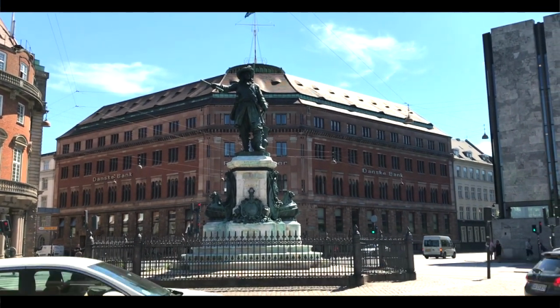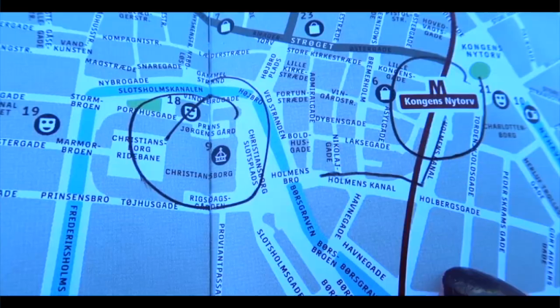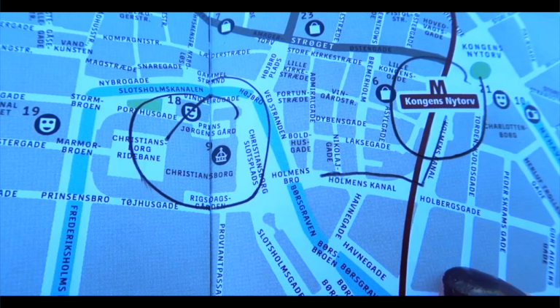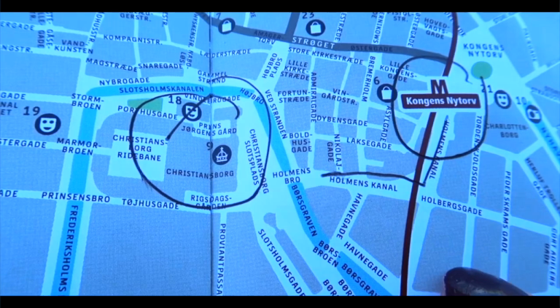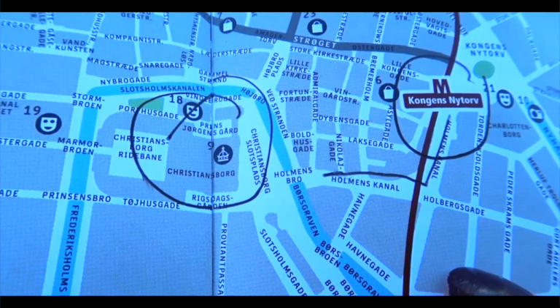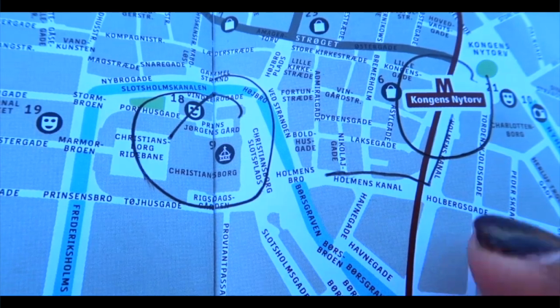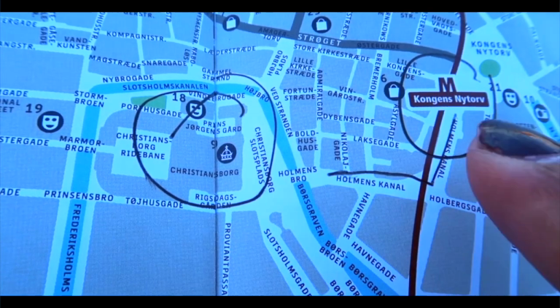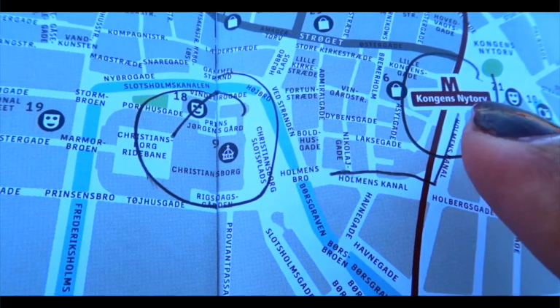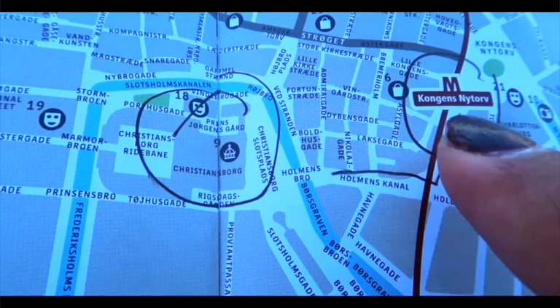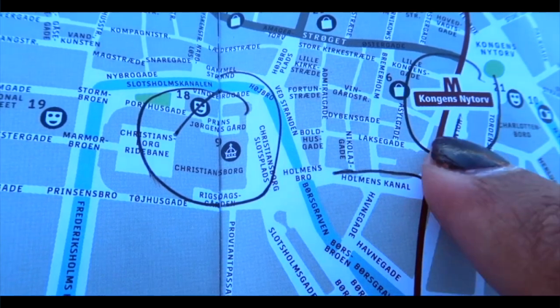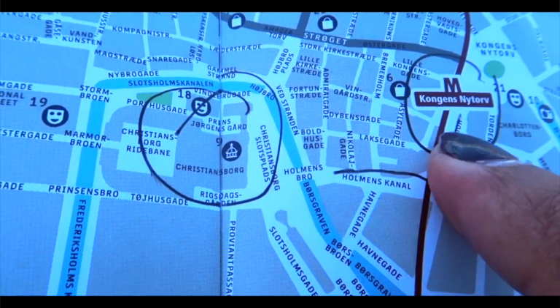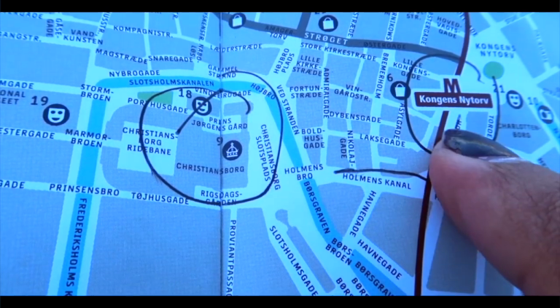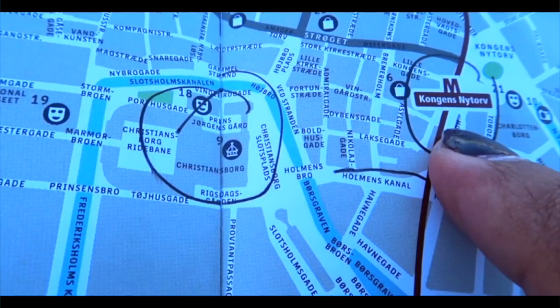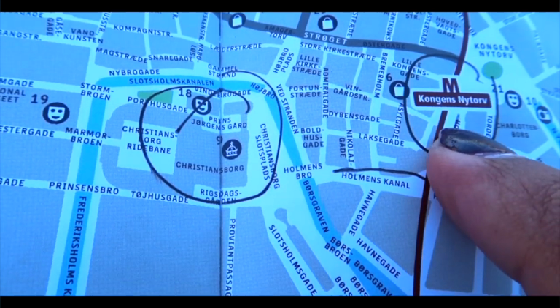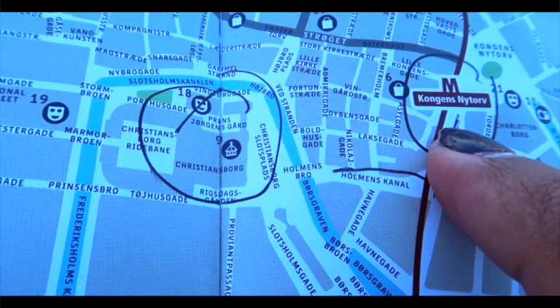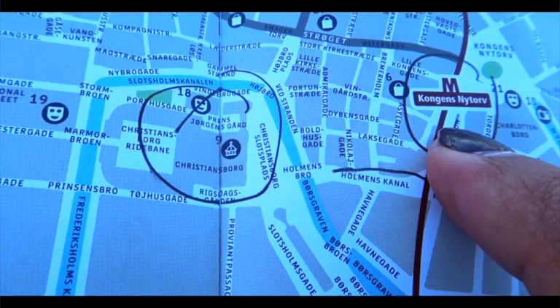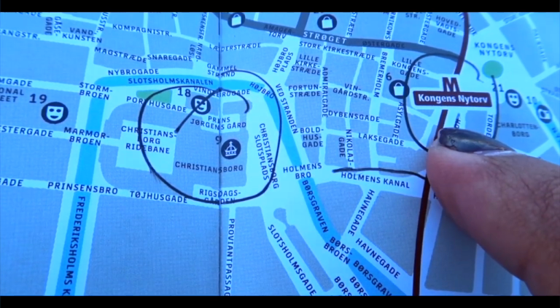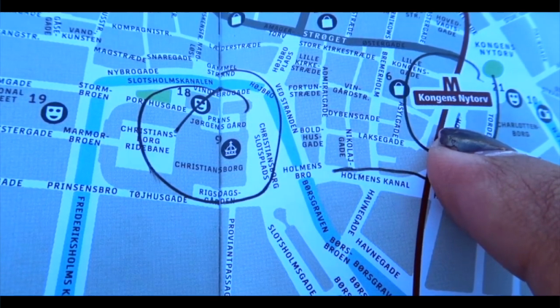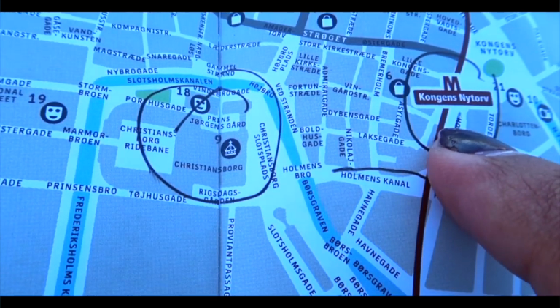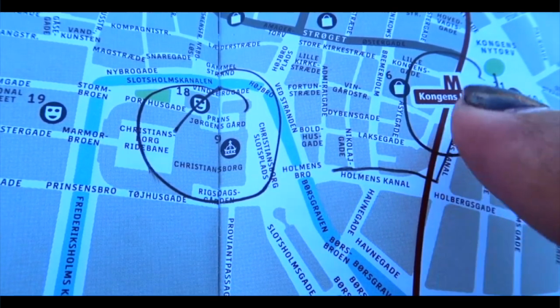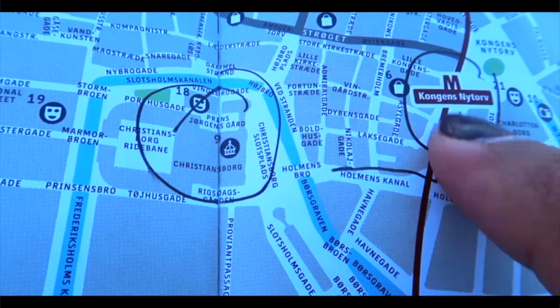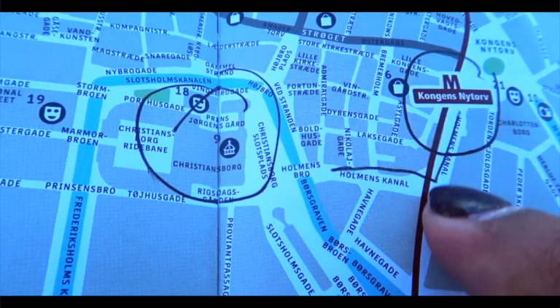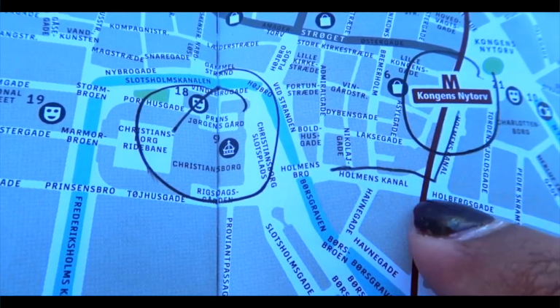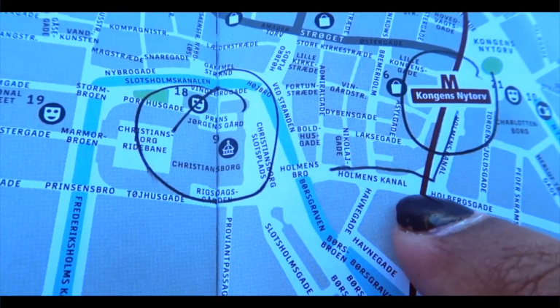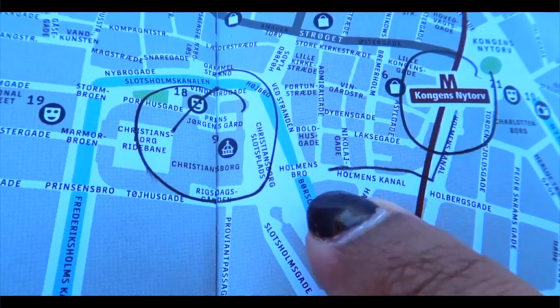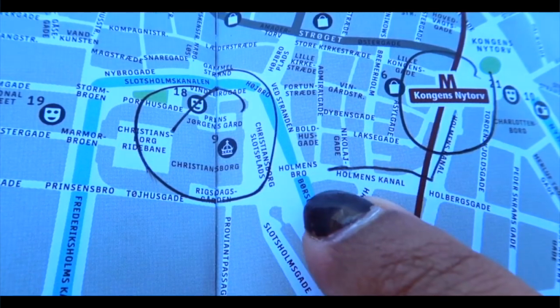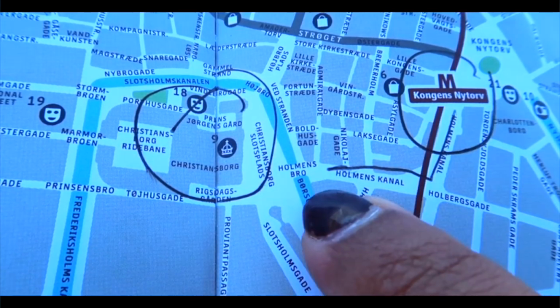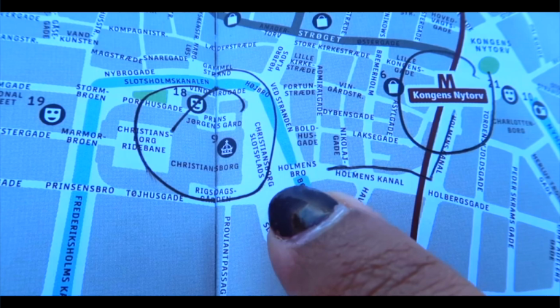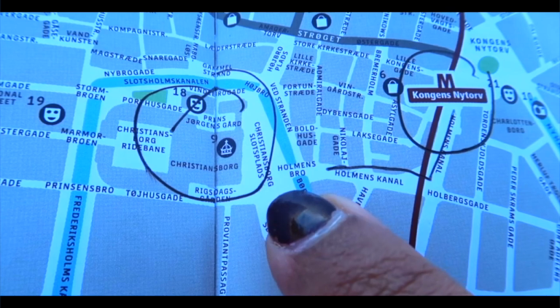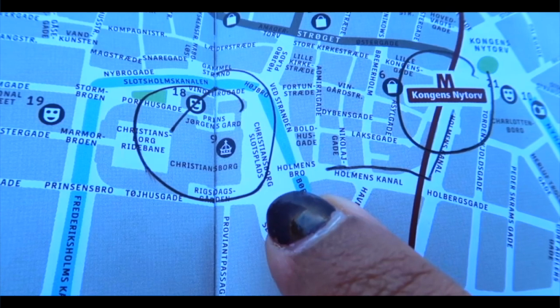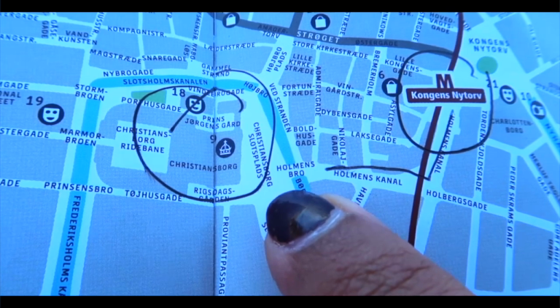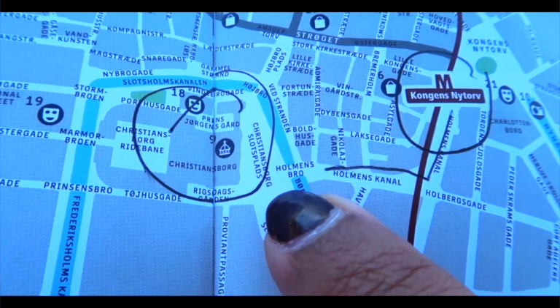Now by metro, we come to the station and we will walk towards Christianborg Palace.